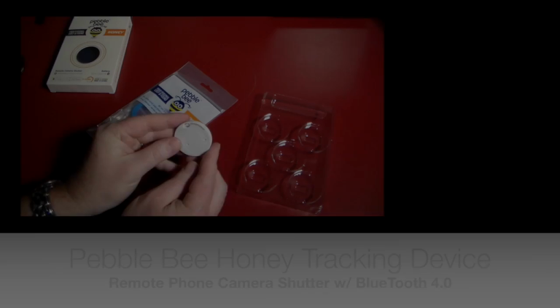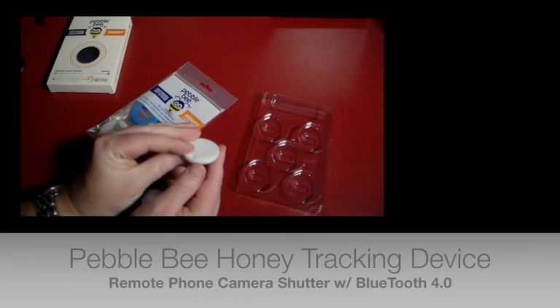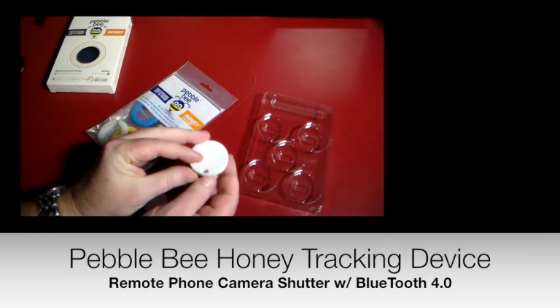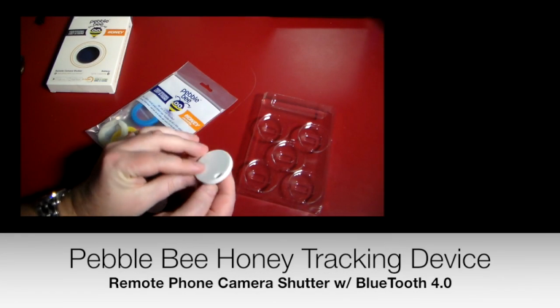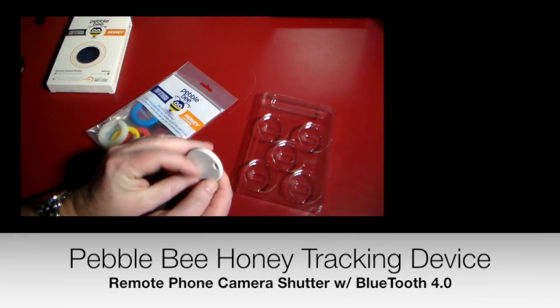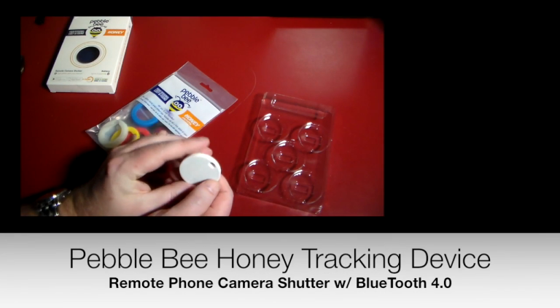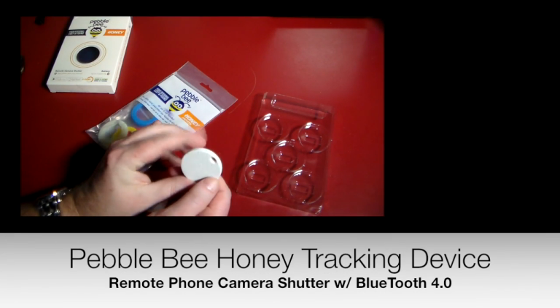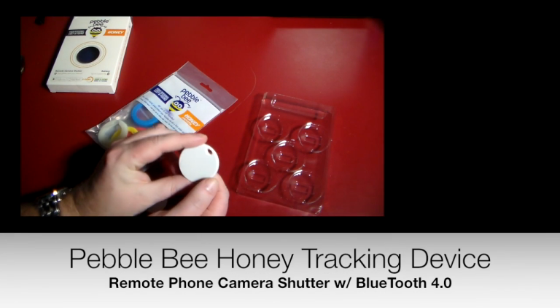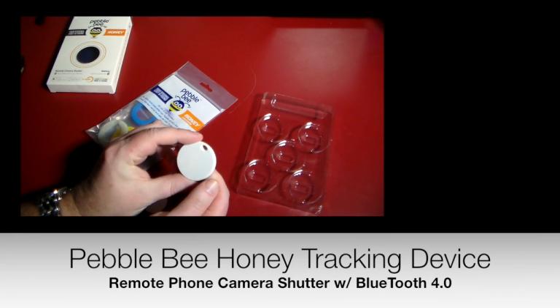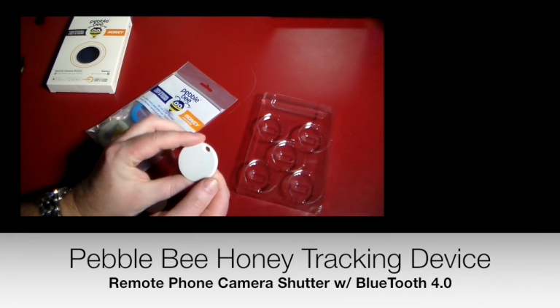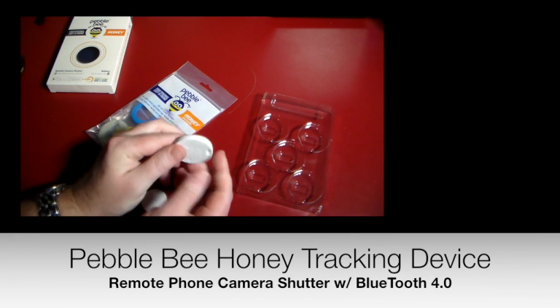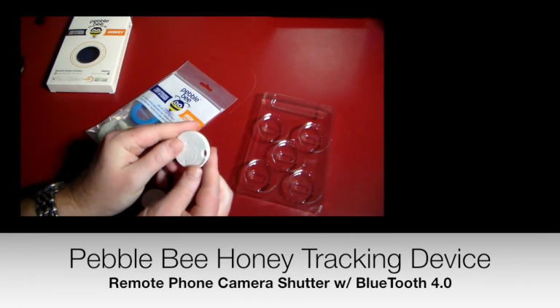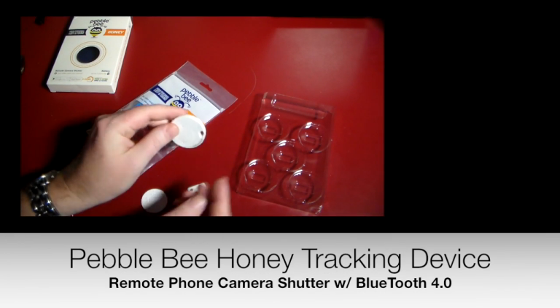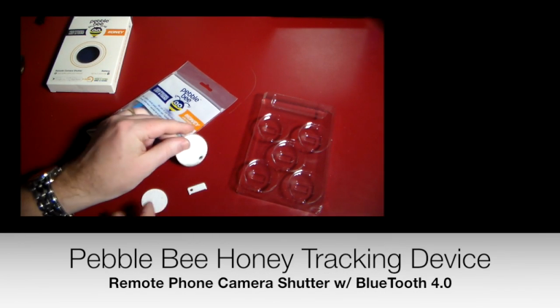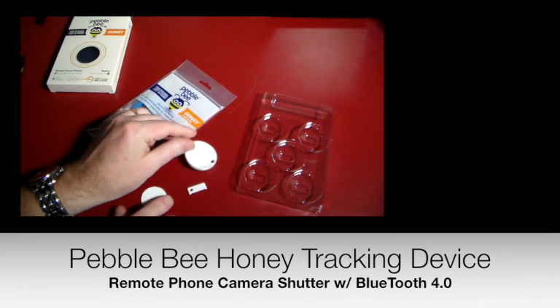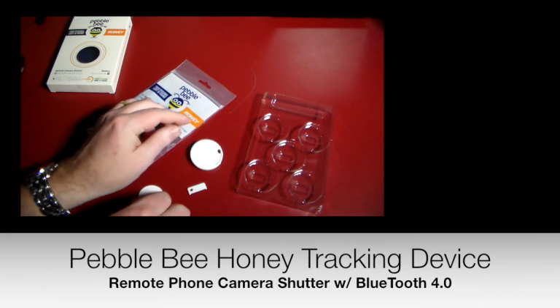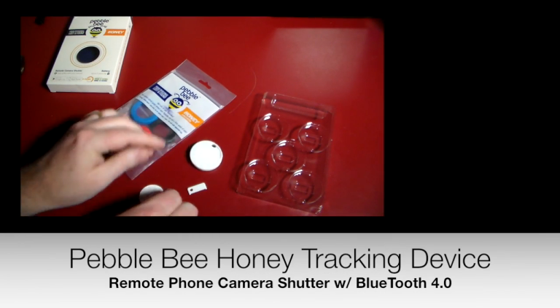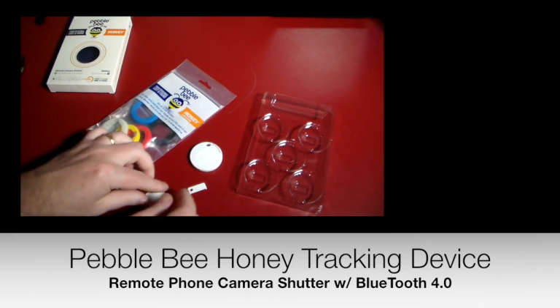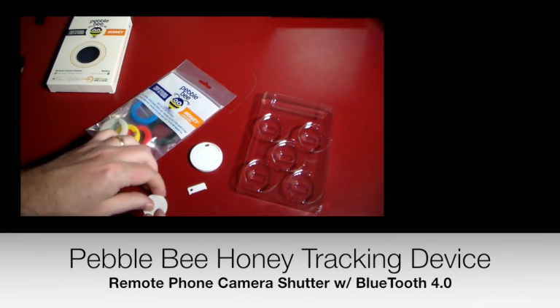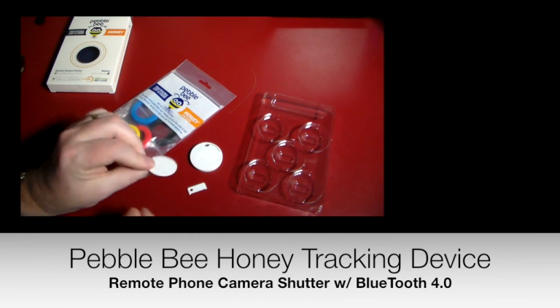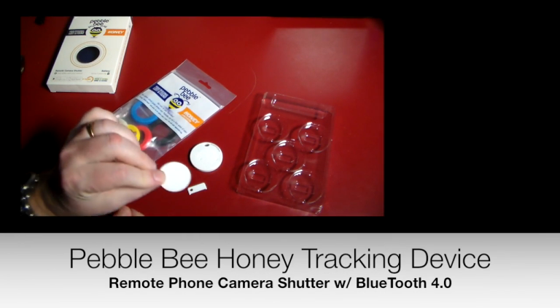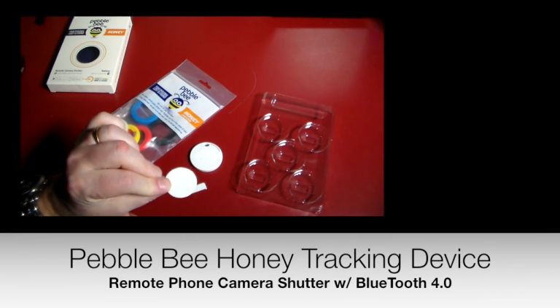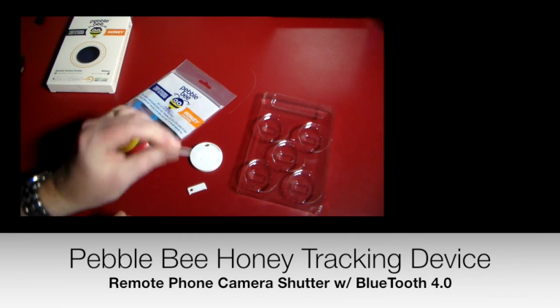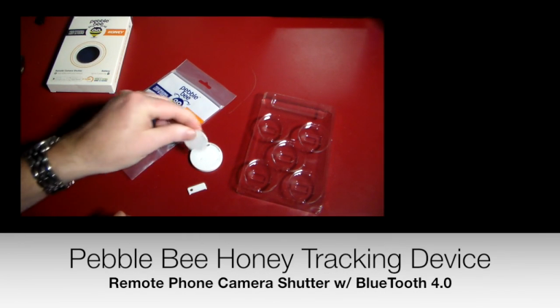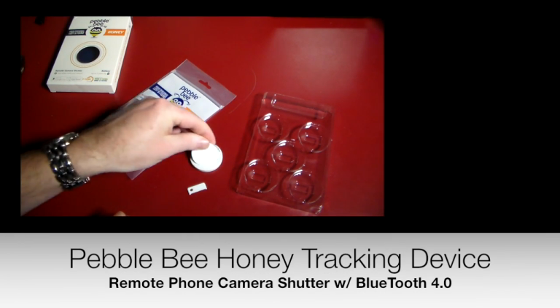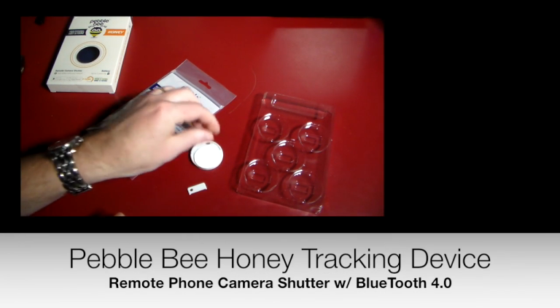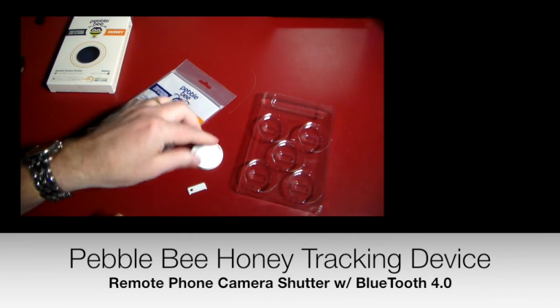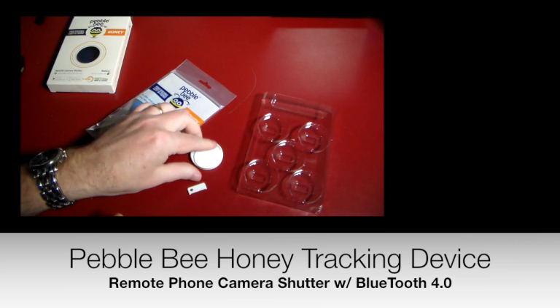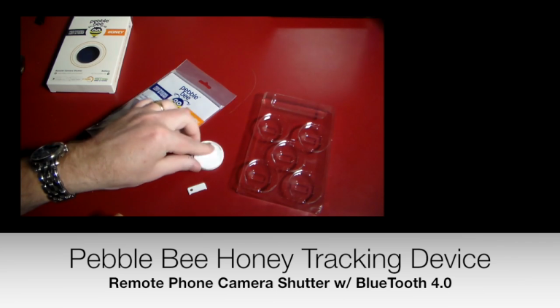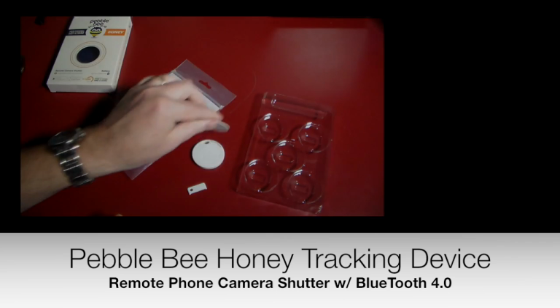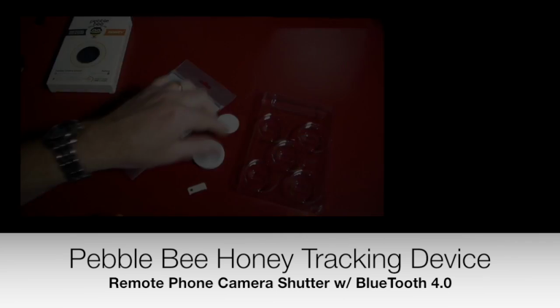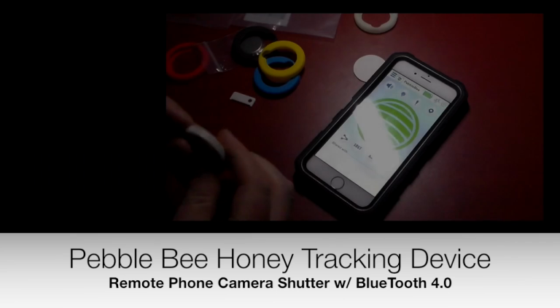I have the Pebblebee Tracker device itself and a little sticky pad, so if you wanted to actually just stick this to something you can.